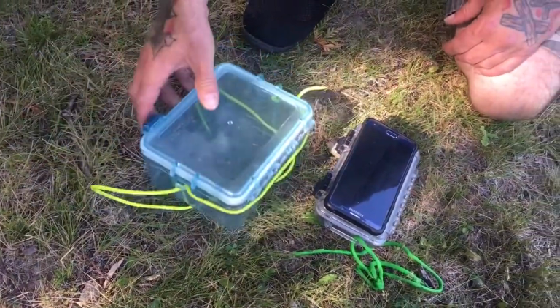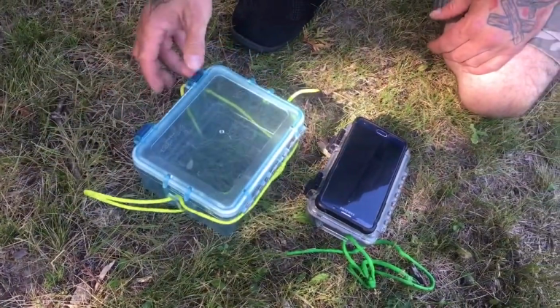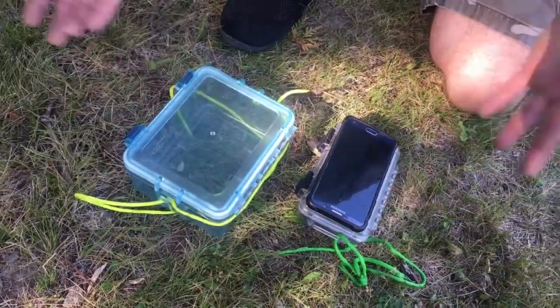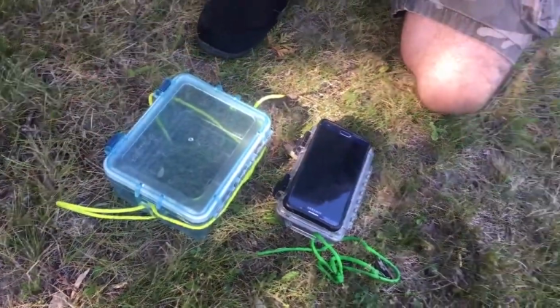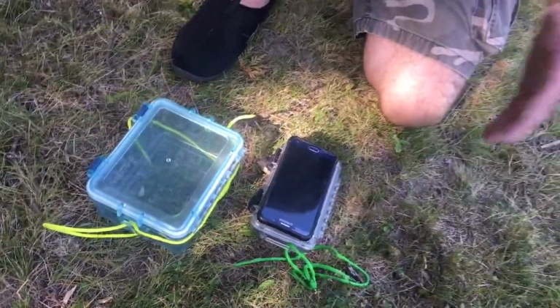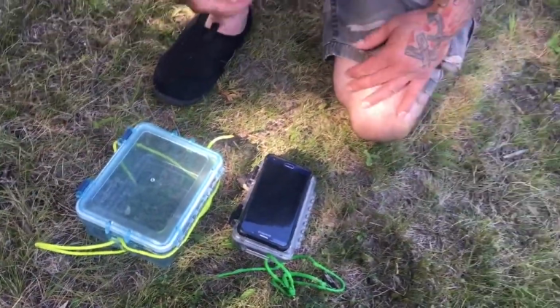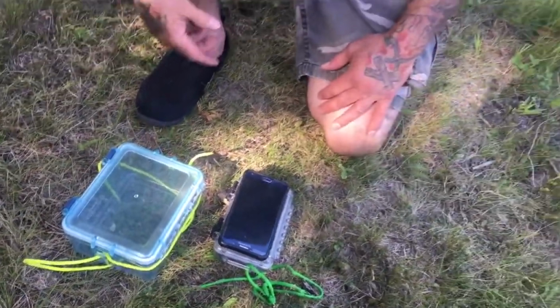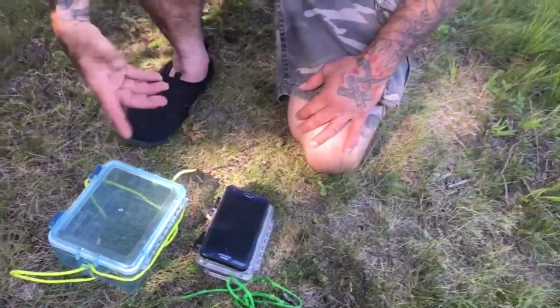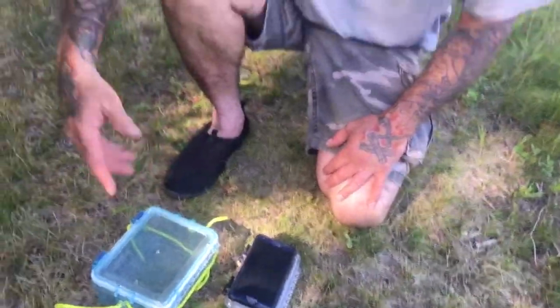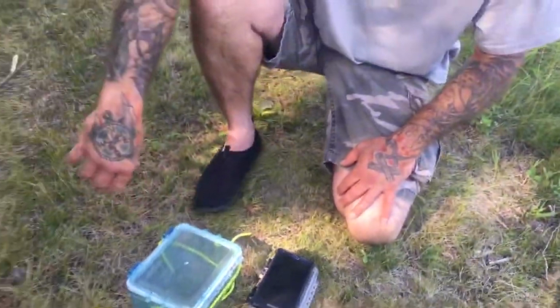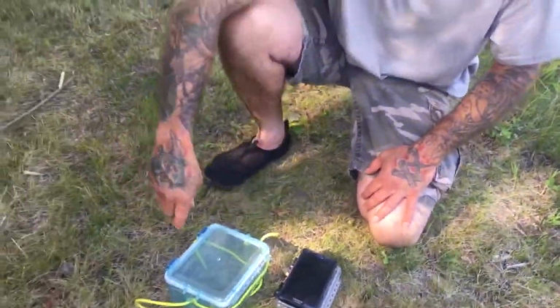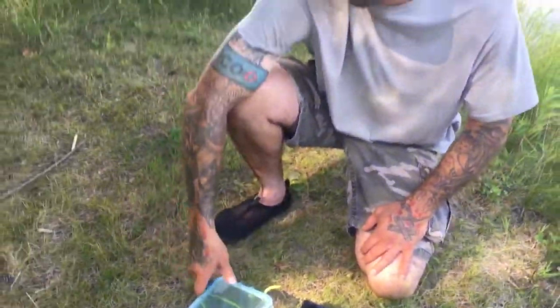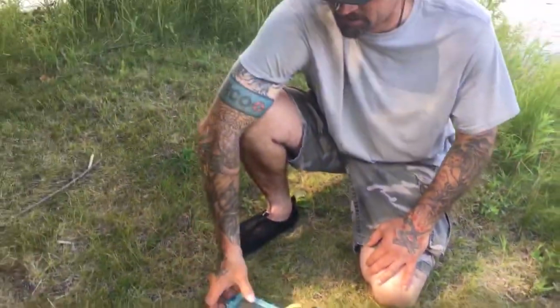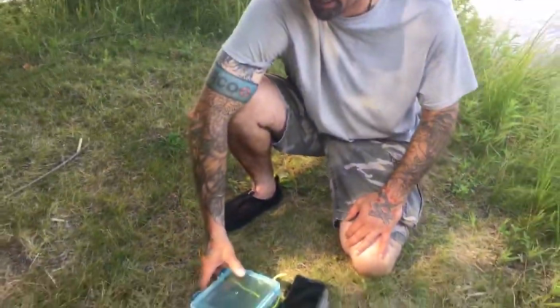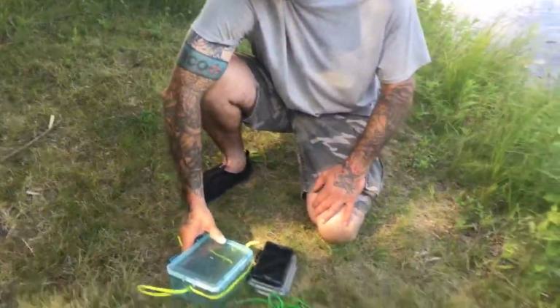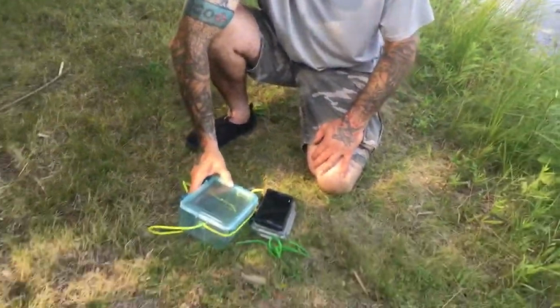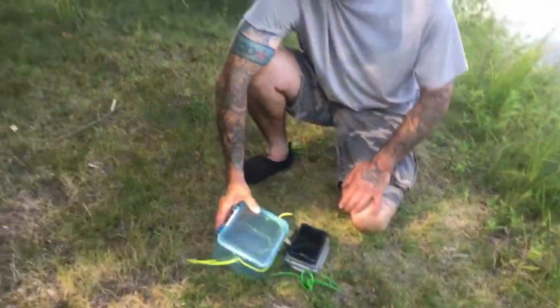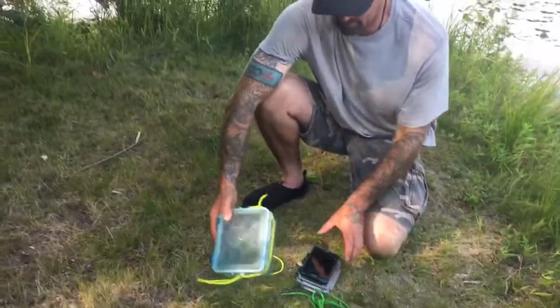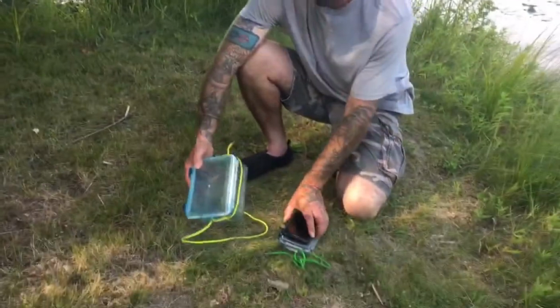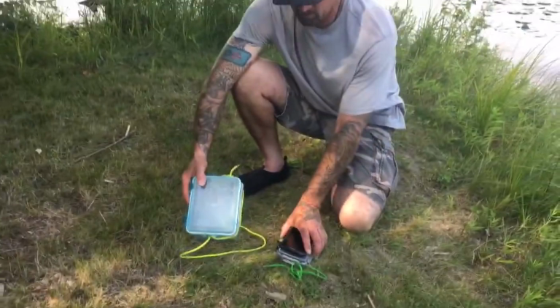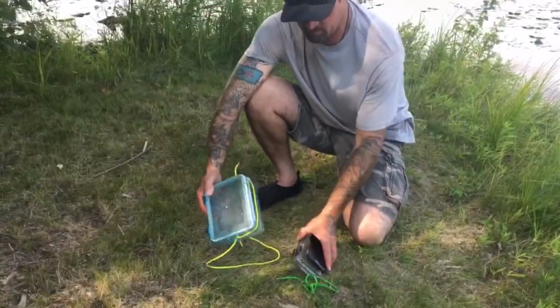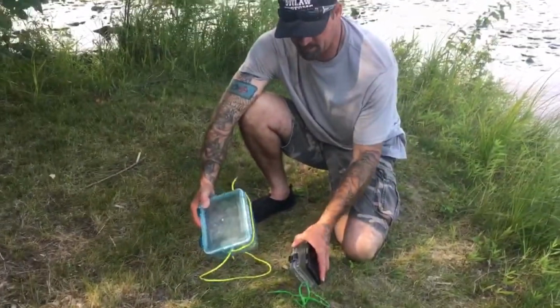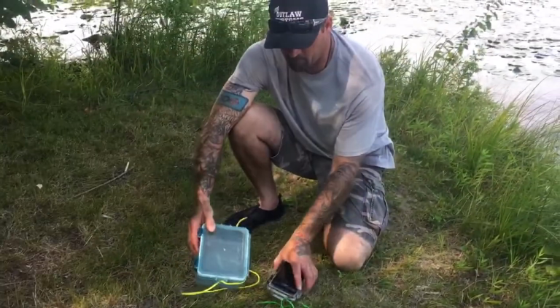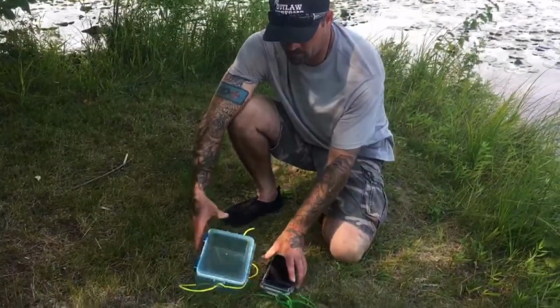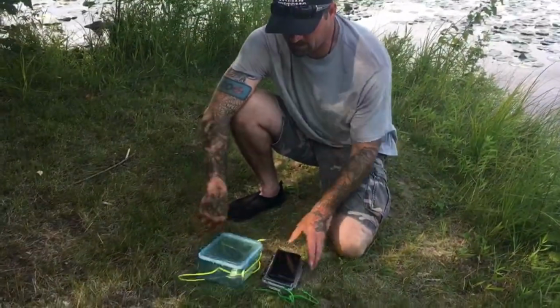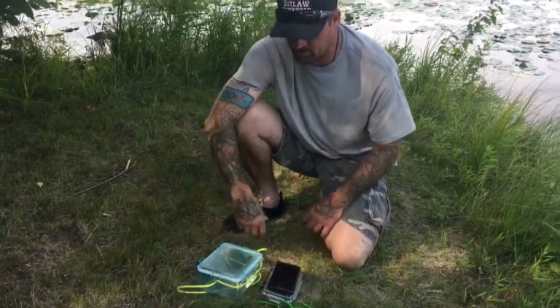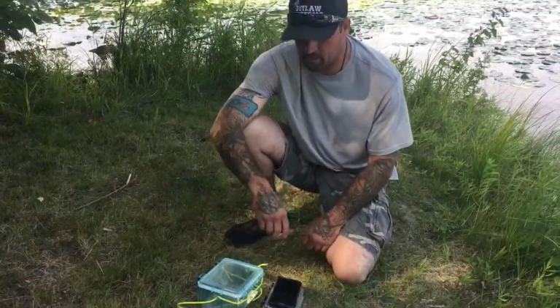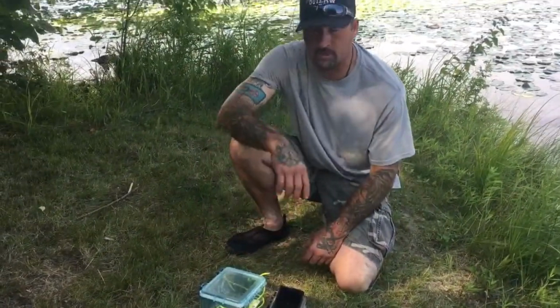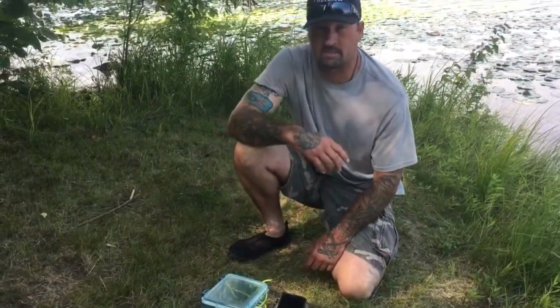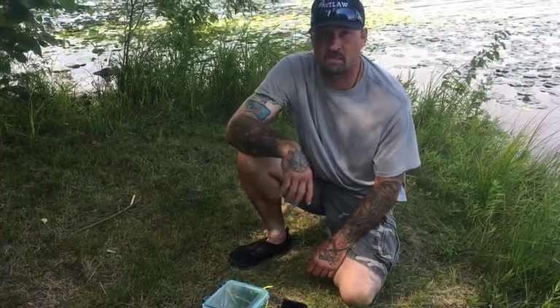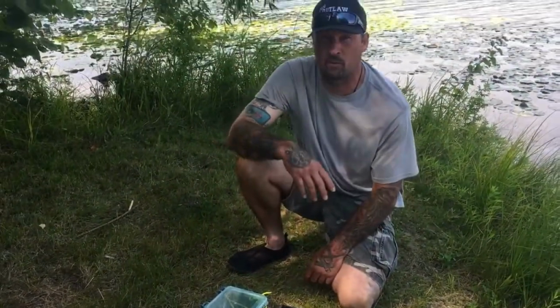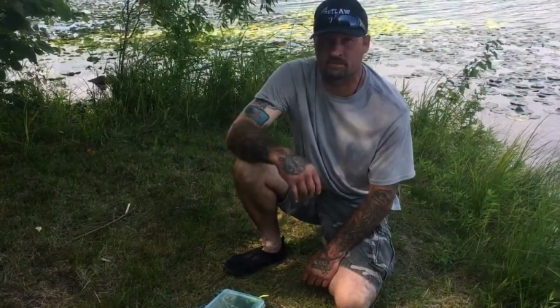Anyways, hope I helped. If you guys are going to get a box for your kayak, there are many different models out there. Thanks a lot for watching.